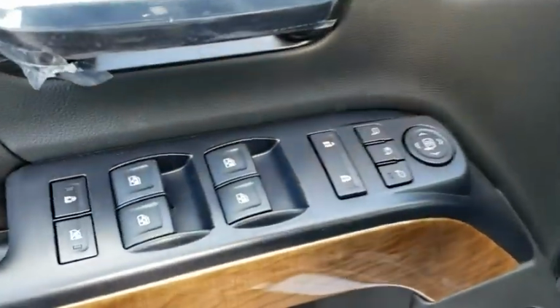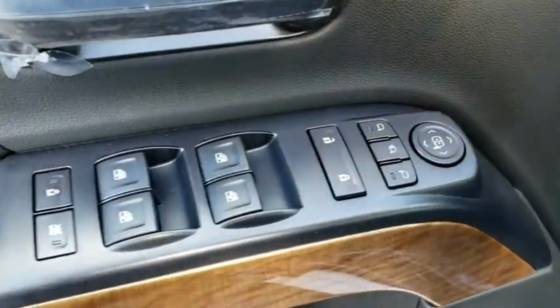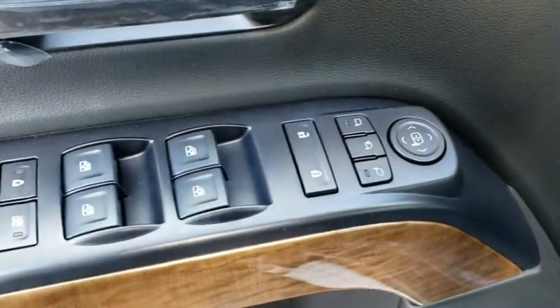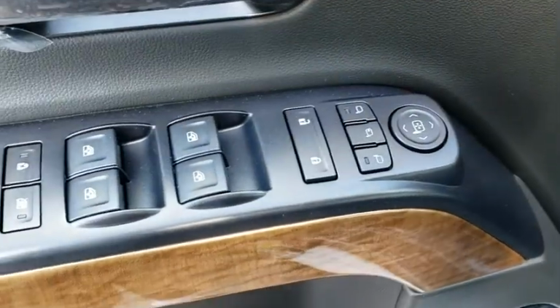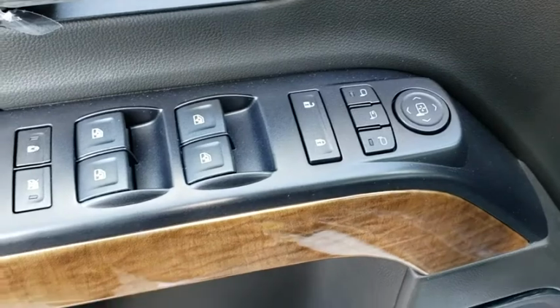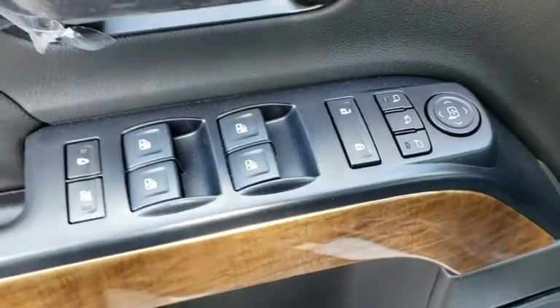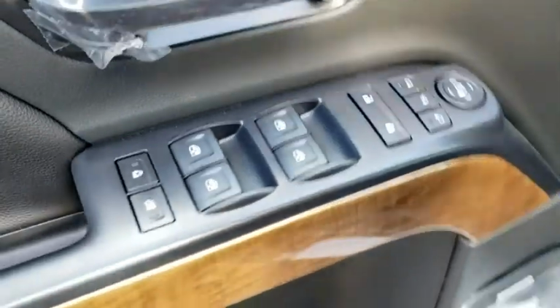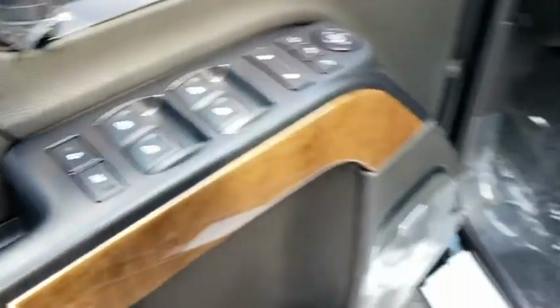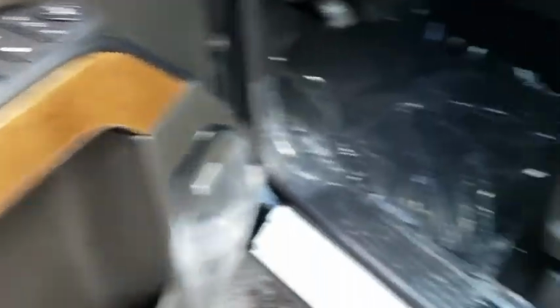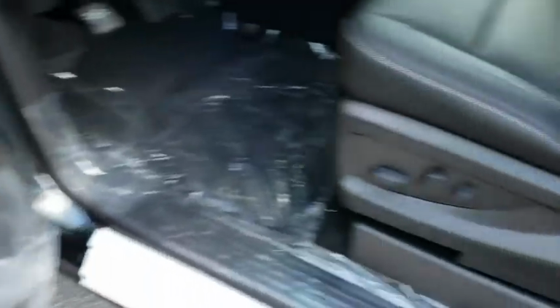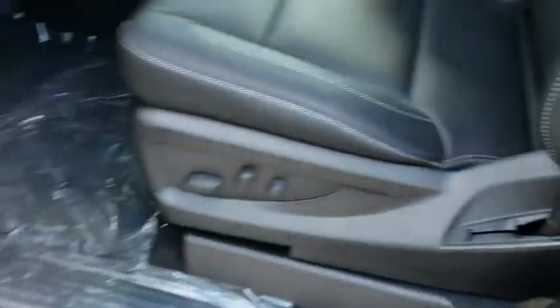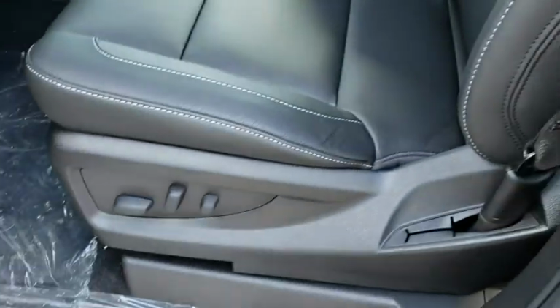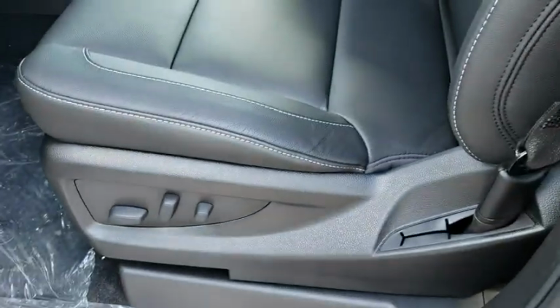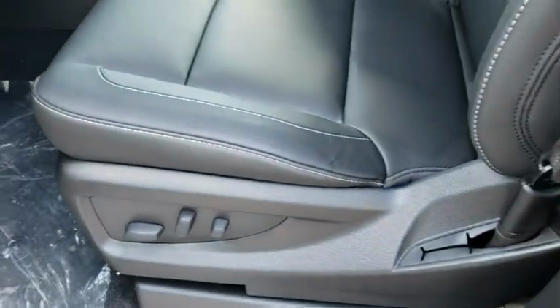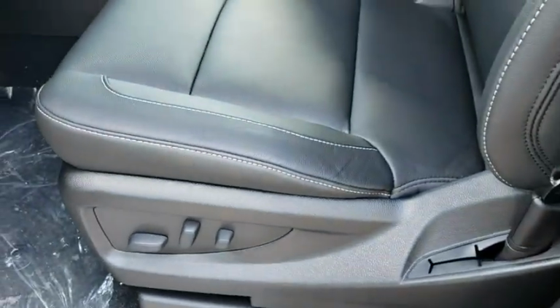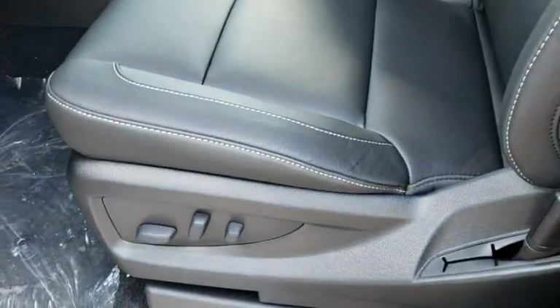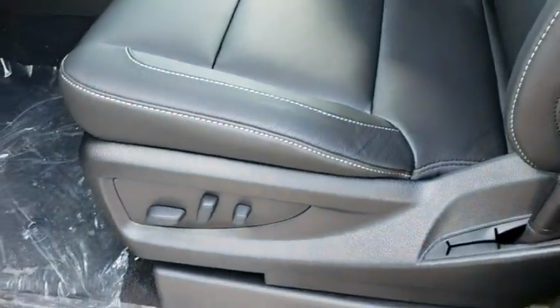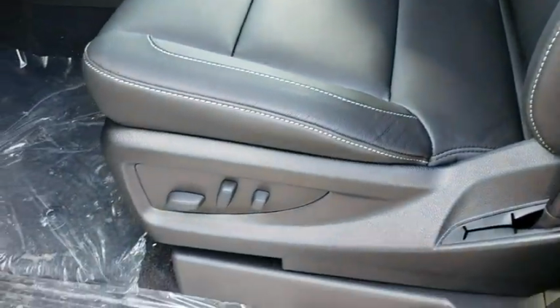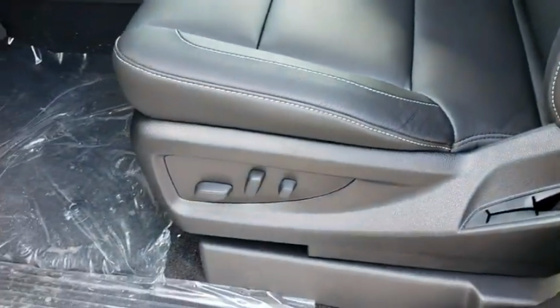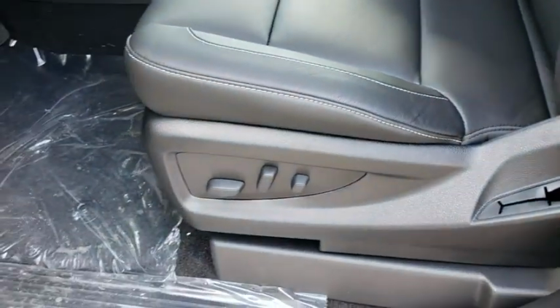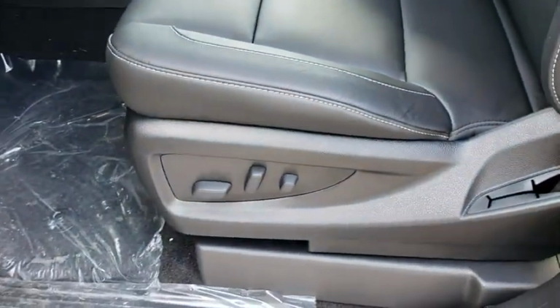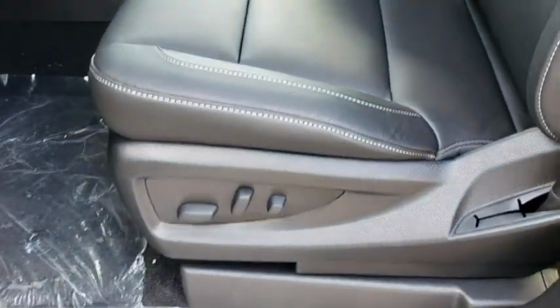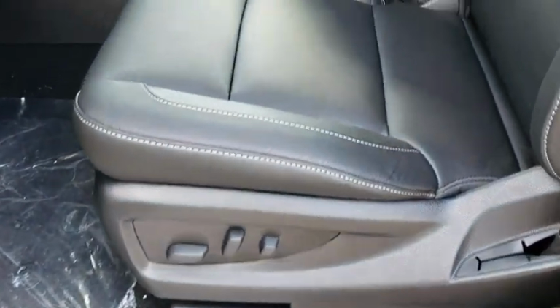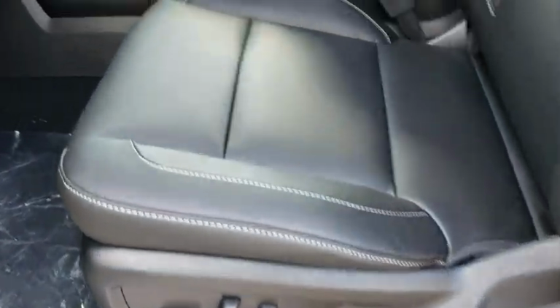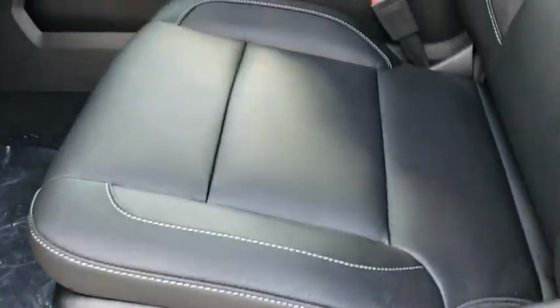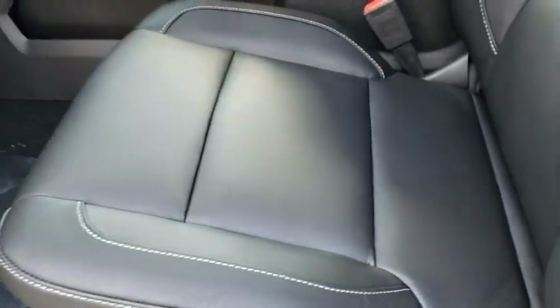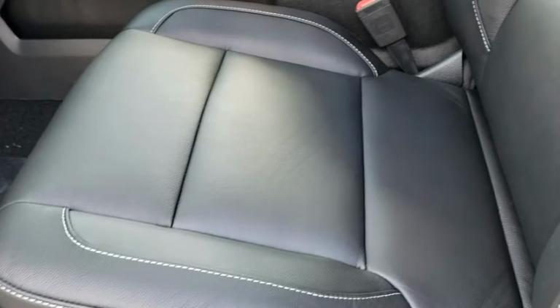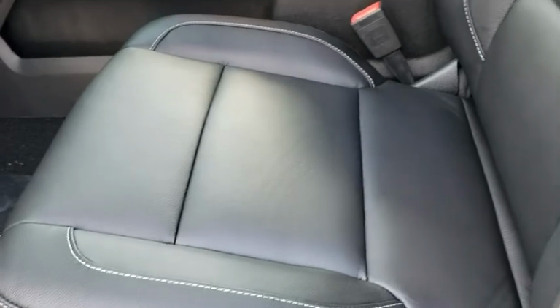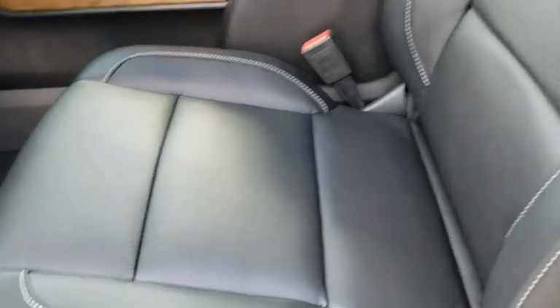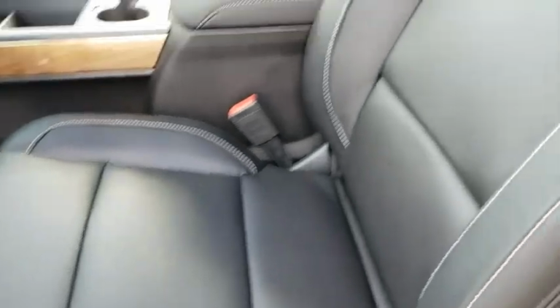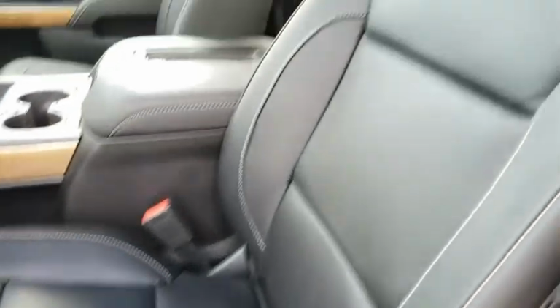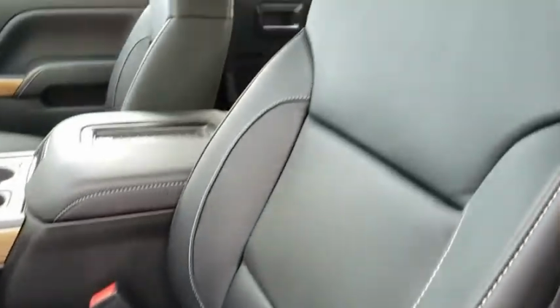Universal garage door opener, AM FM stereo radio, rear defrost, passenger airbag, MP3 player, CD player.